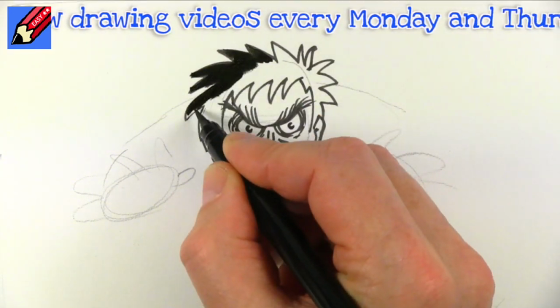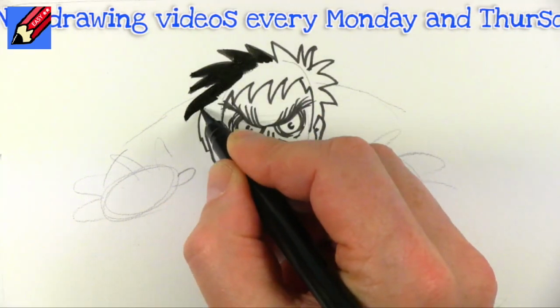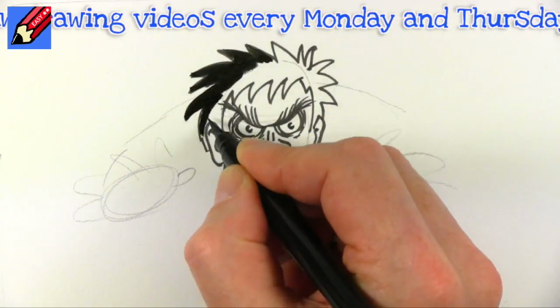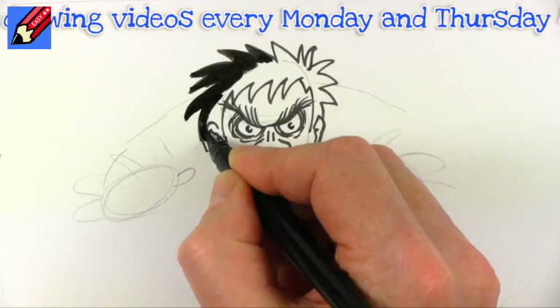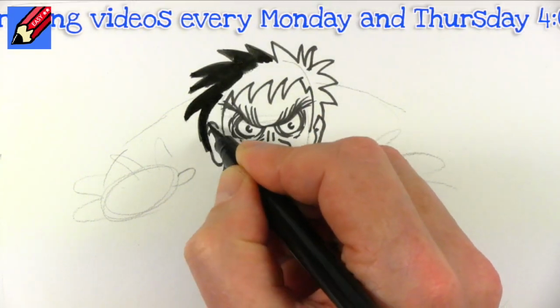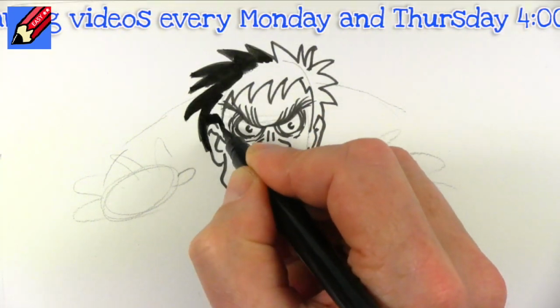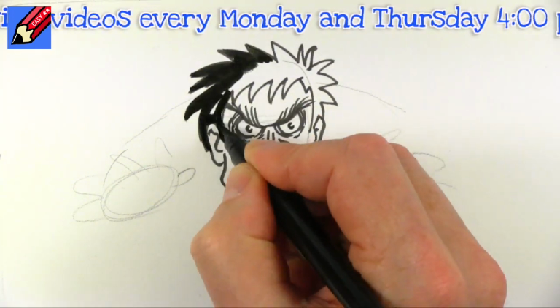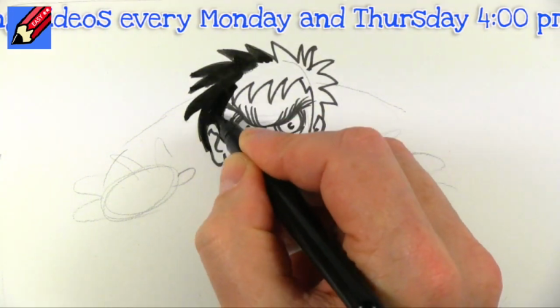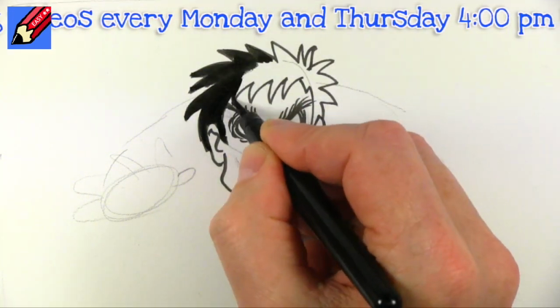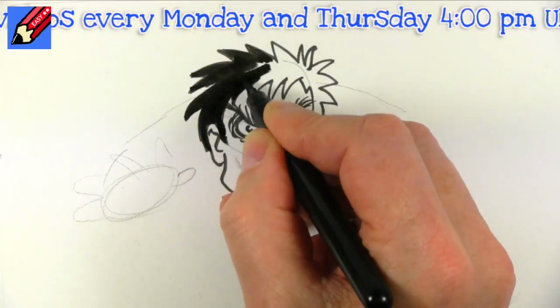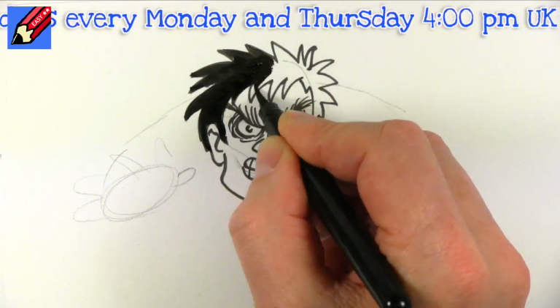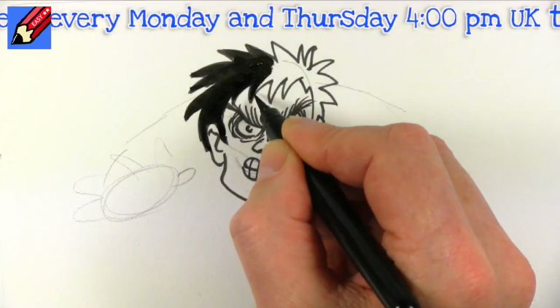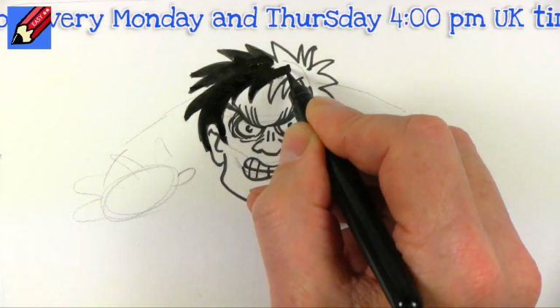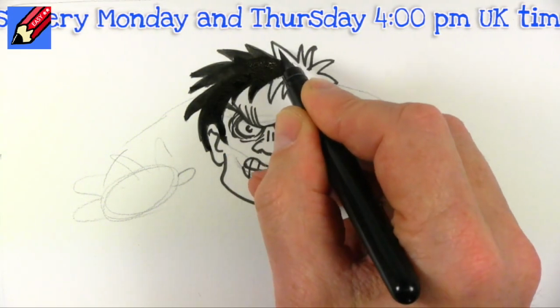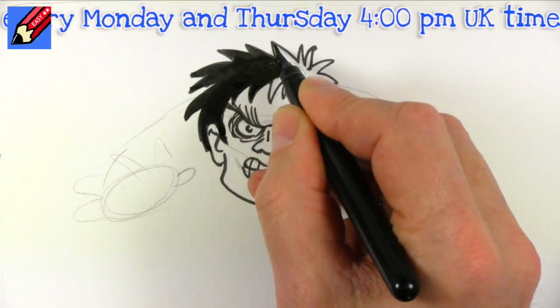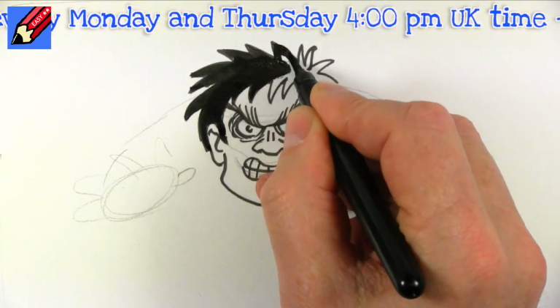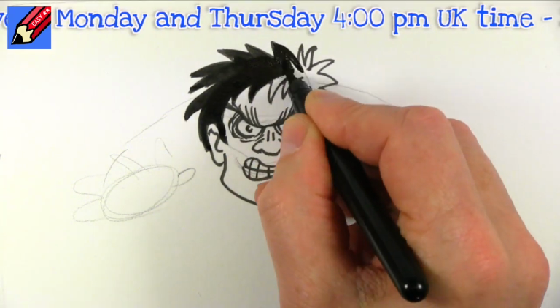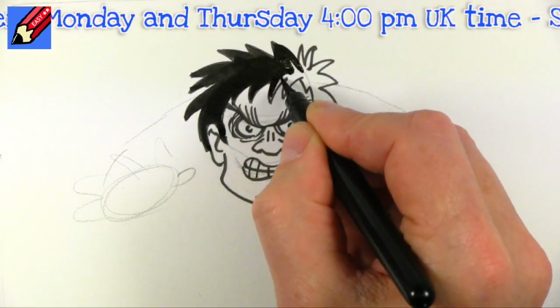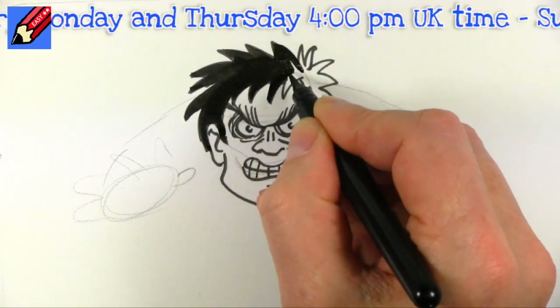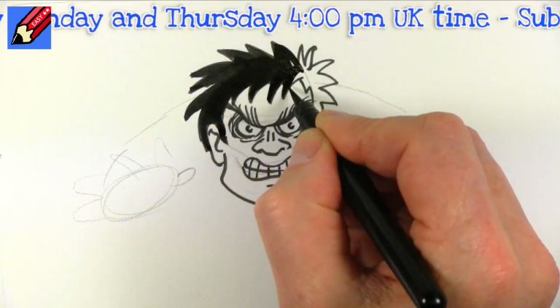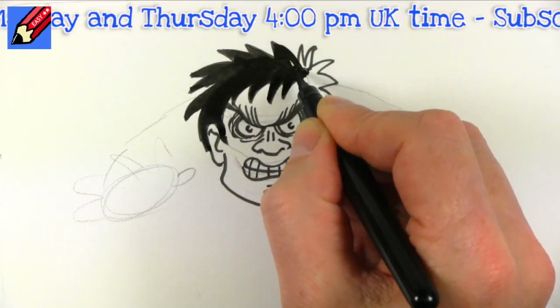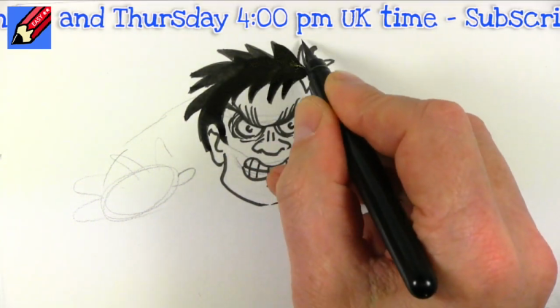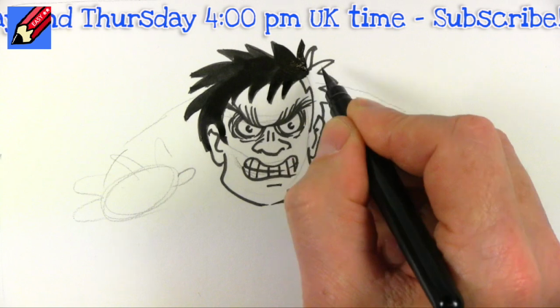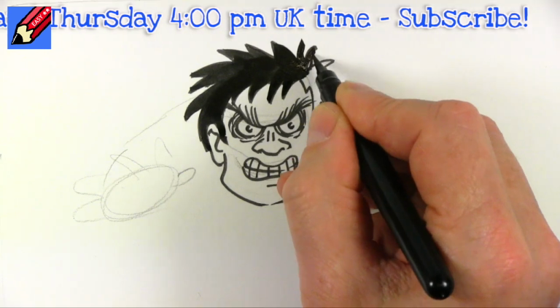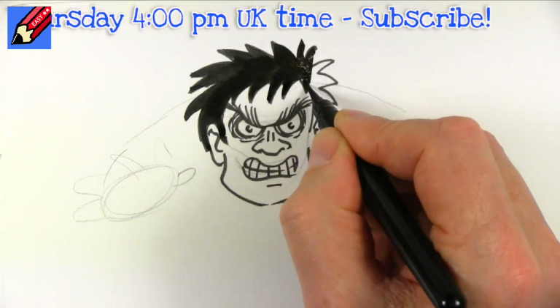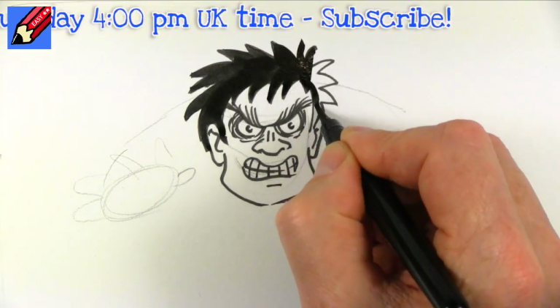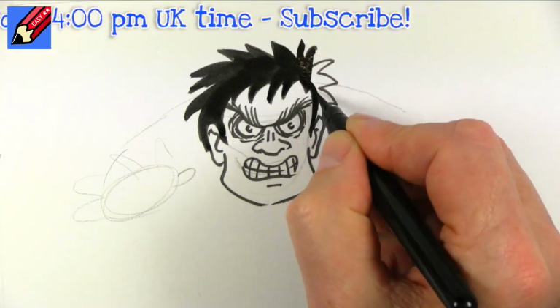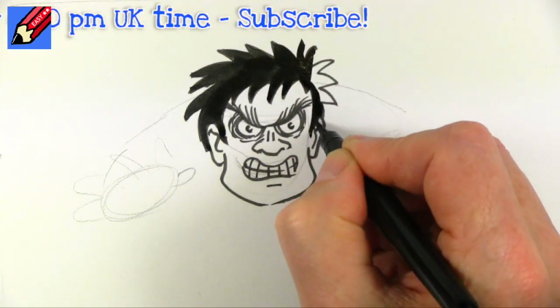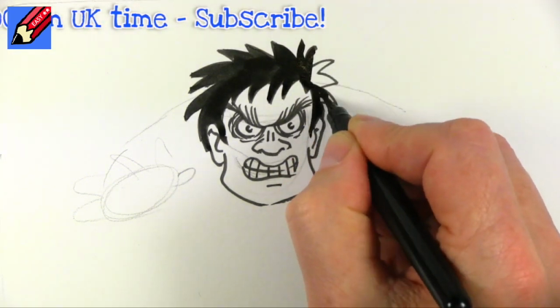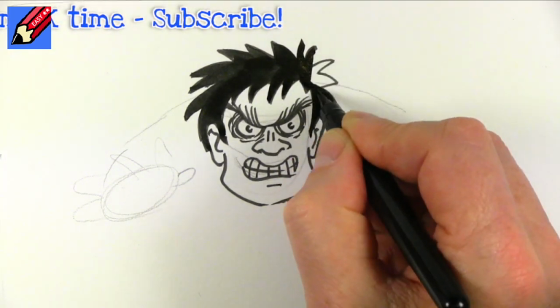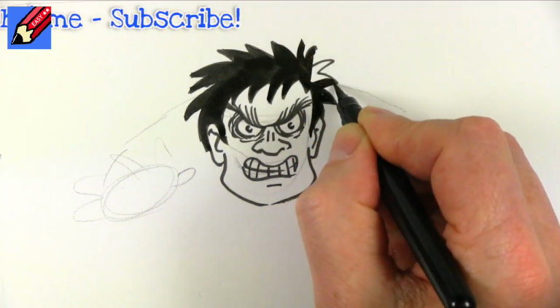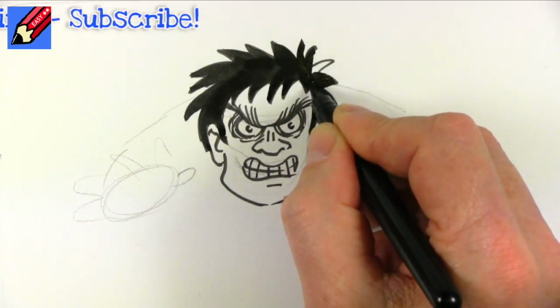While I fill the hair in, why don't you click the subscribe button and come back to Draw Stuff Real Easy every Monday and Thursday for new how-to-draw videos.